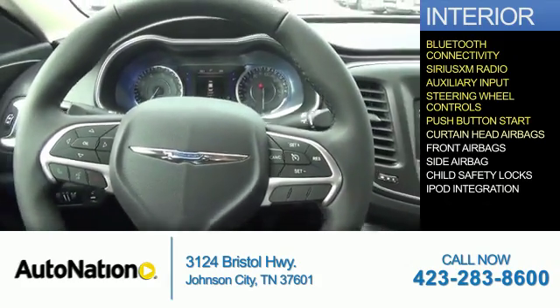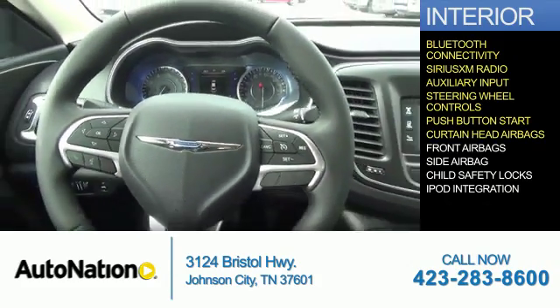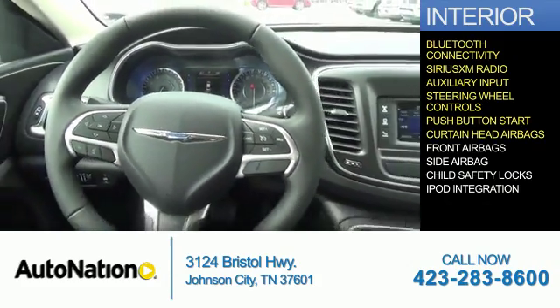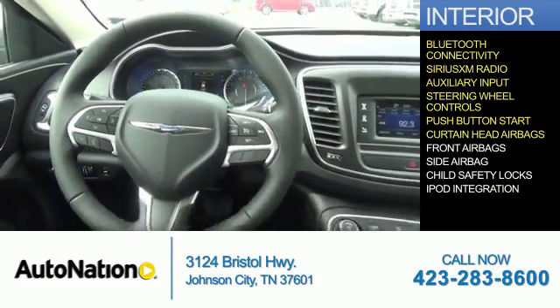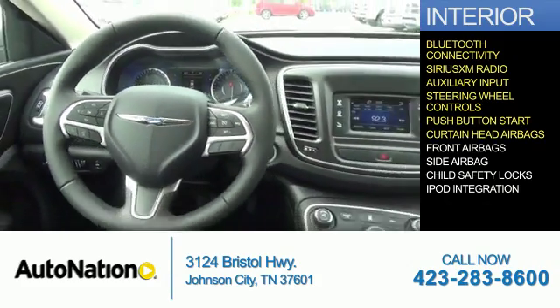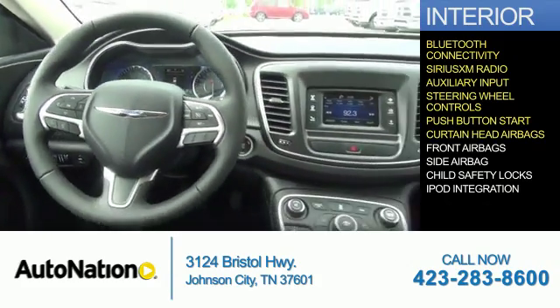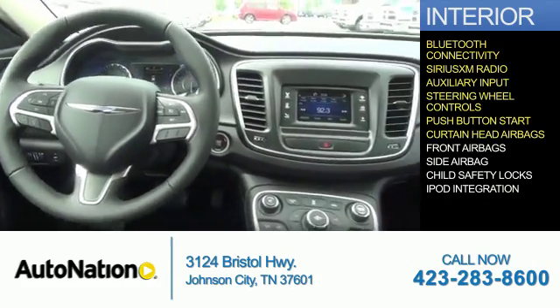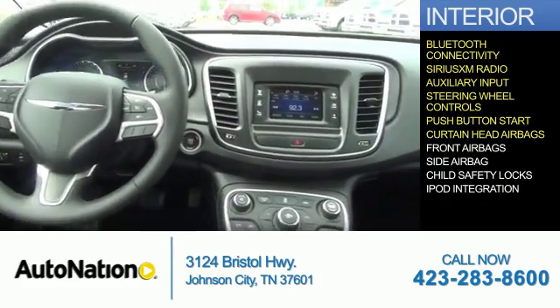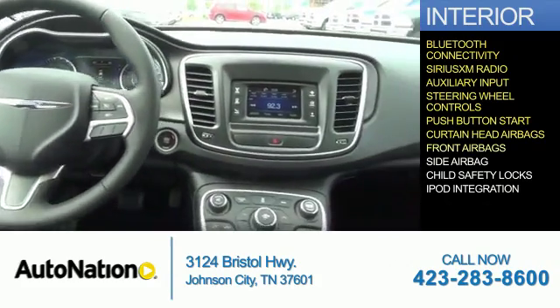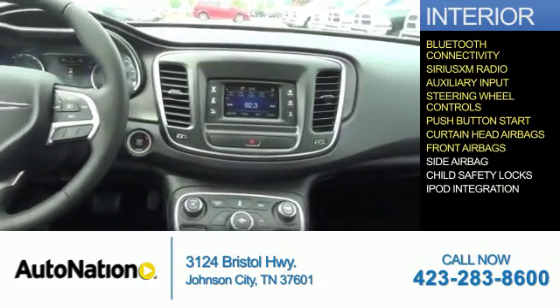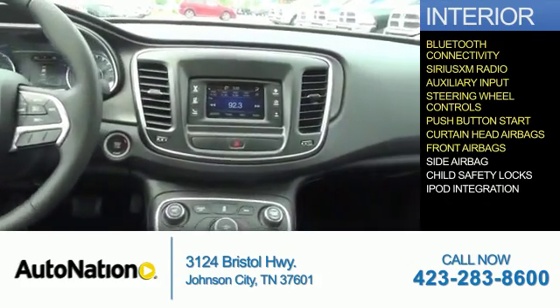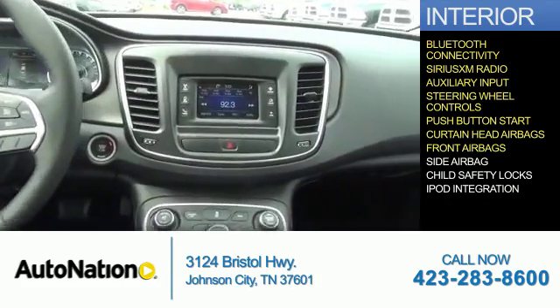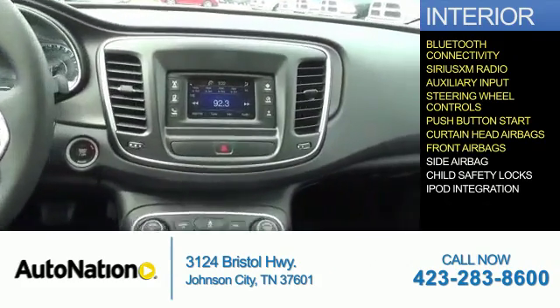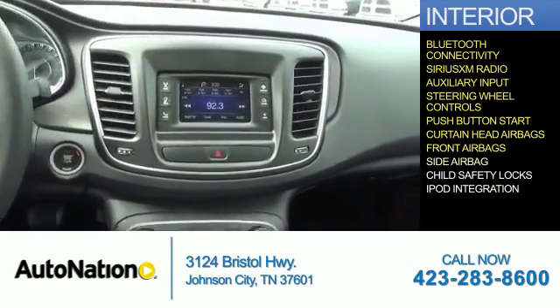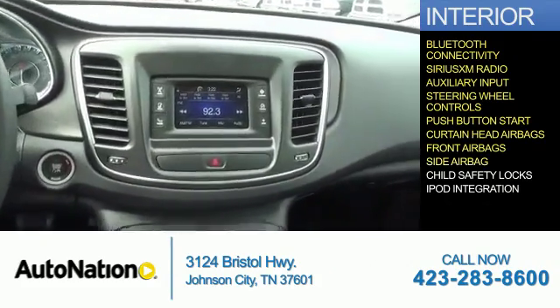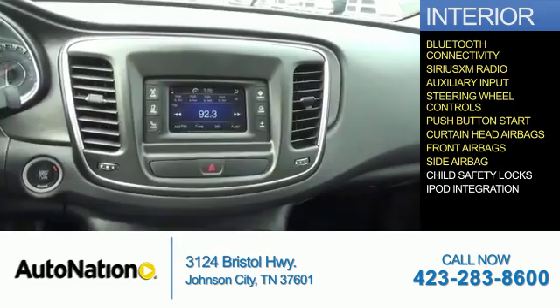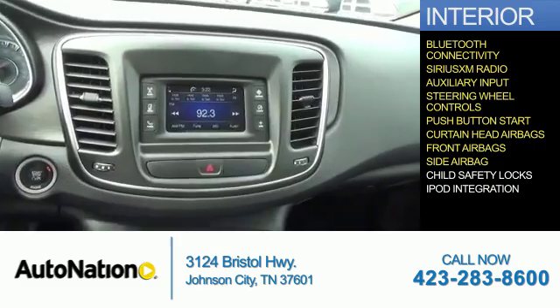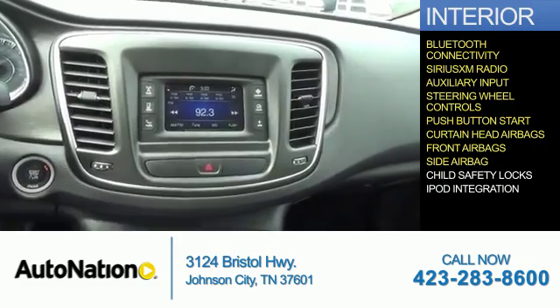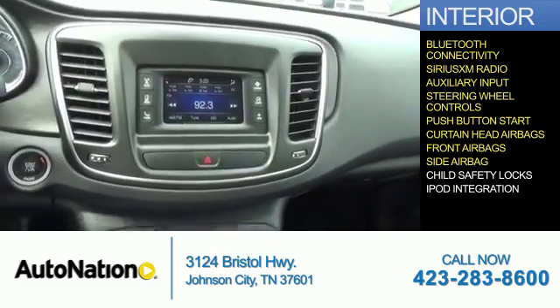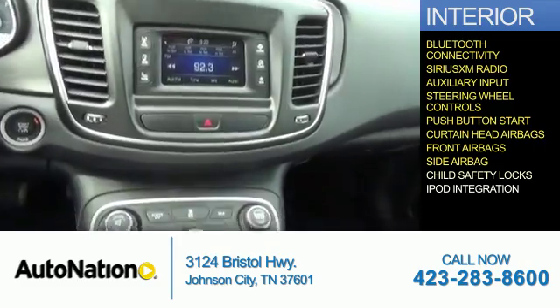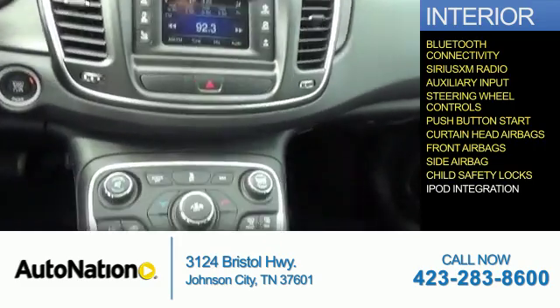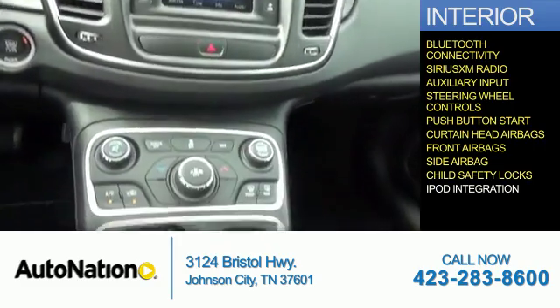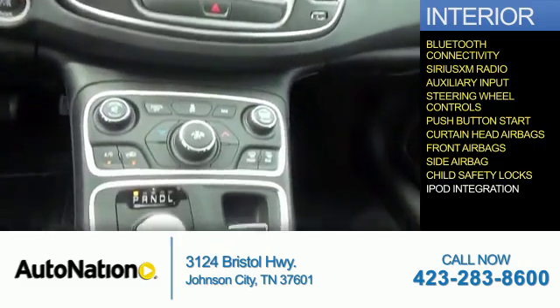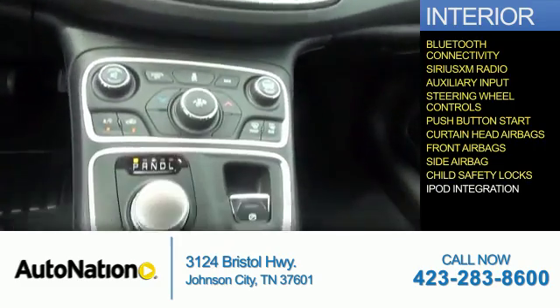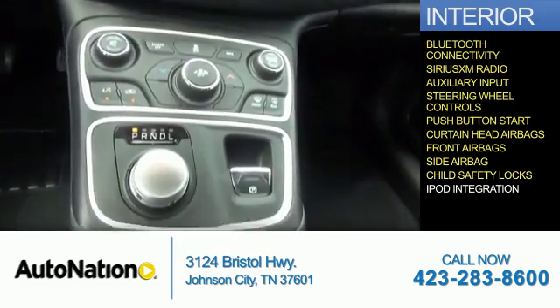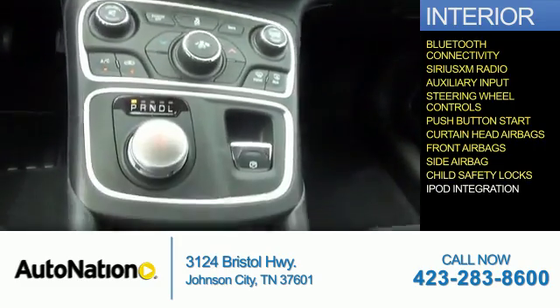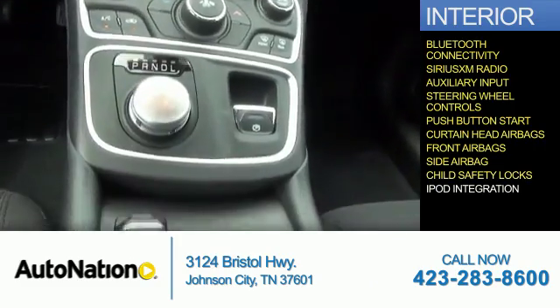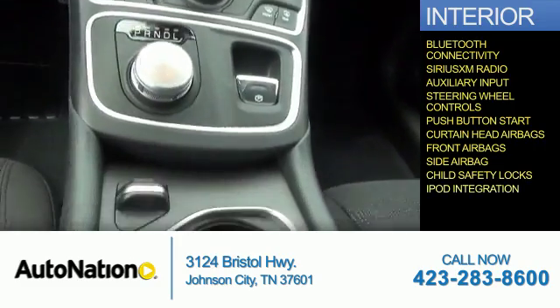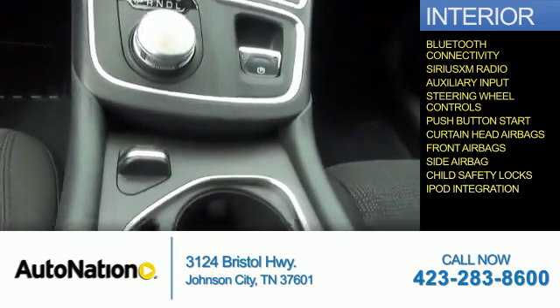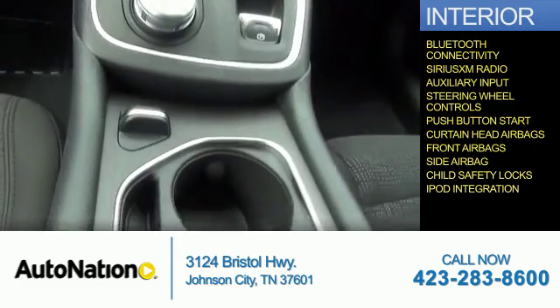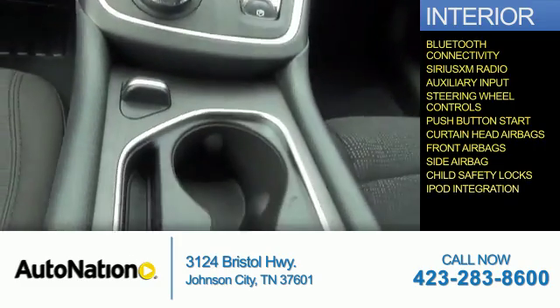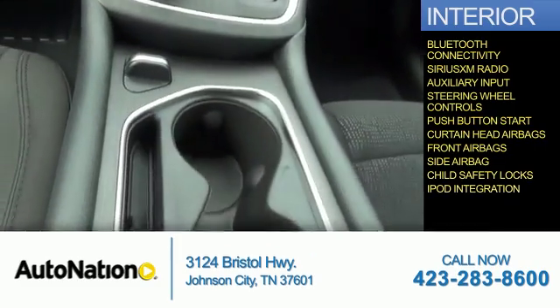Safety features include curtain head airbags, front airbags, side airbags, child safety locks, and iPod integration.